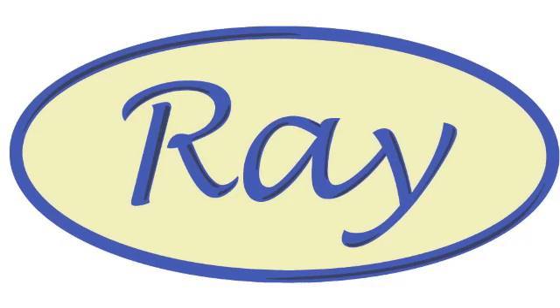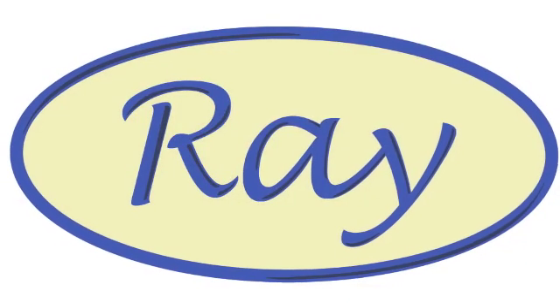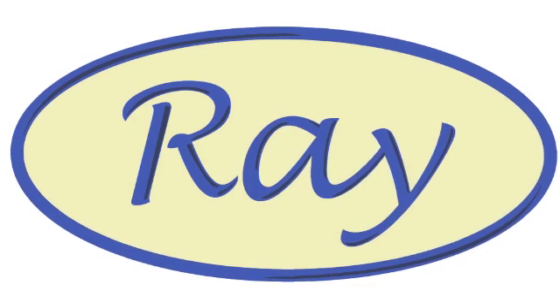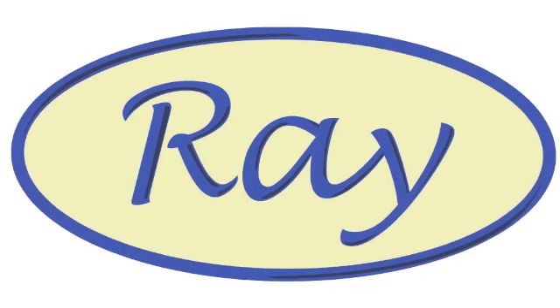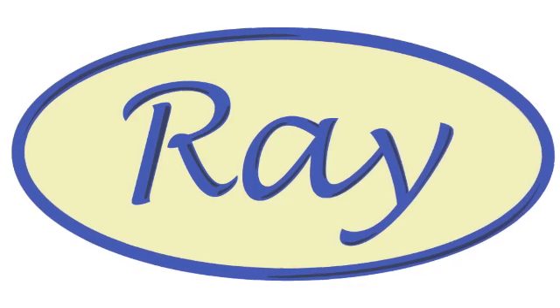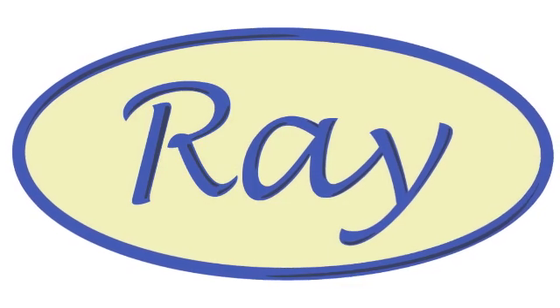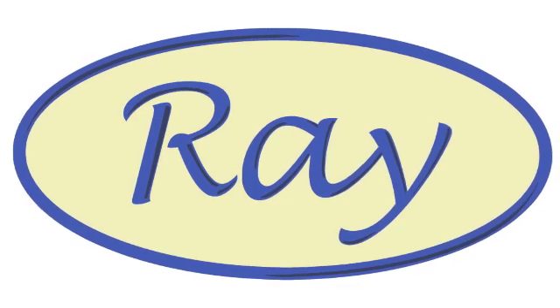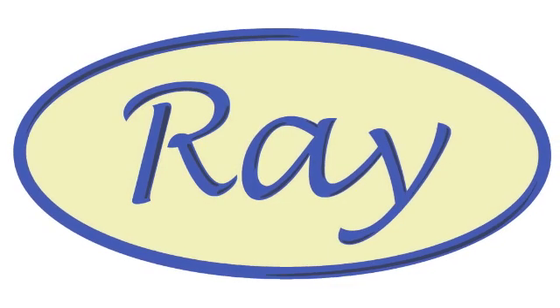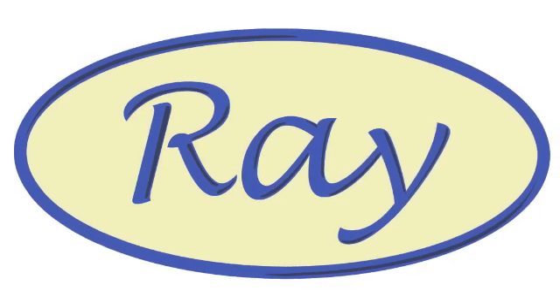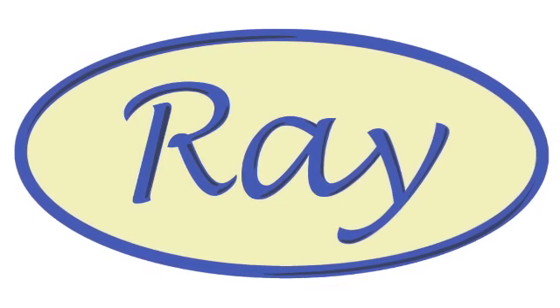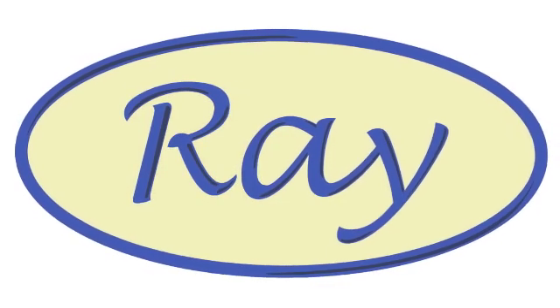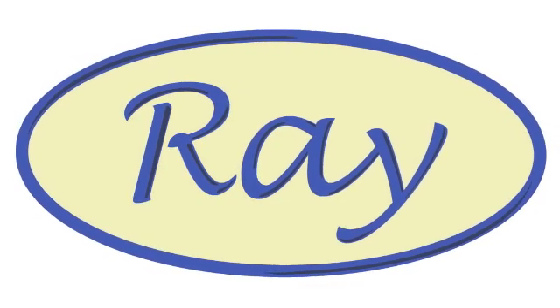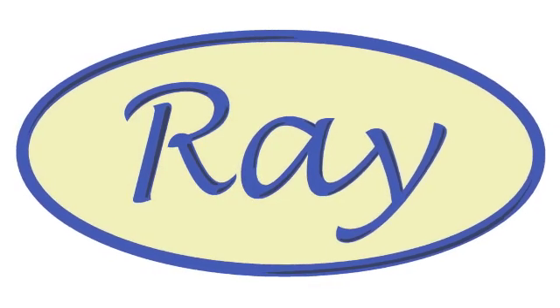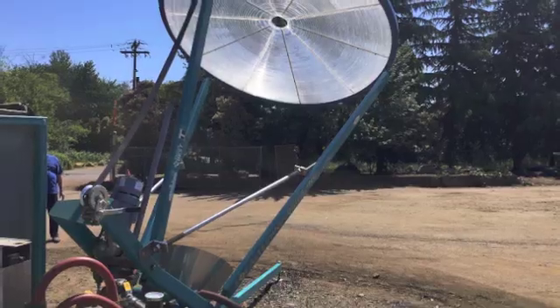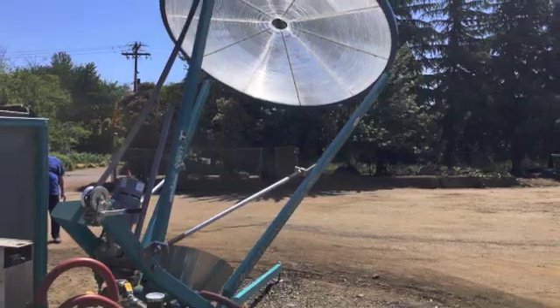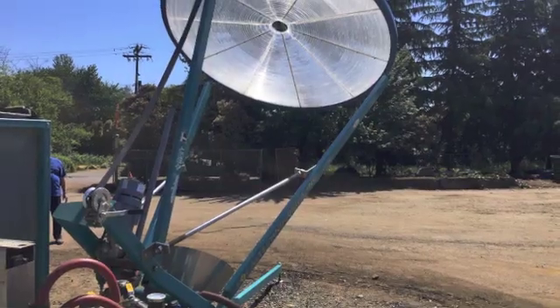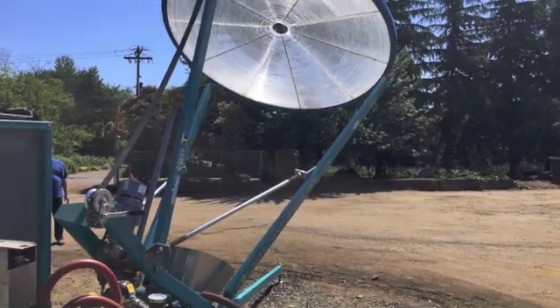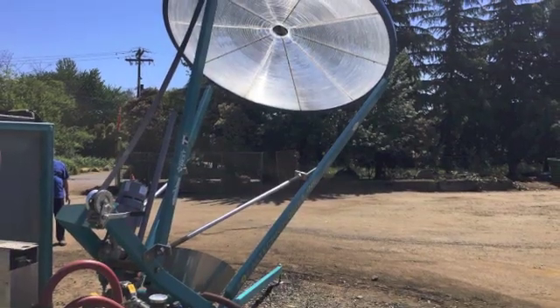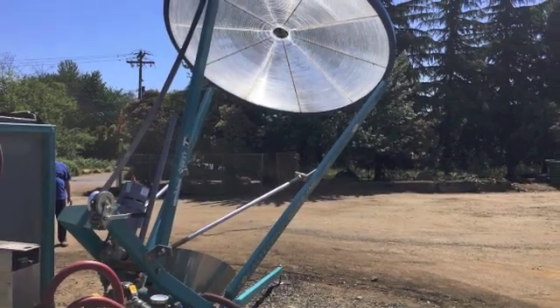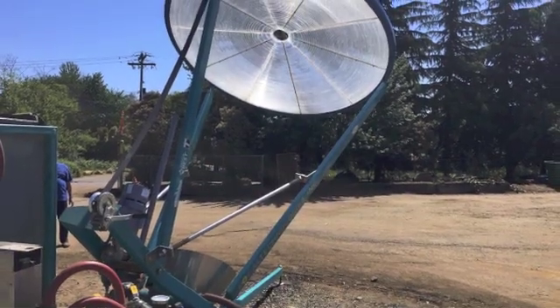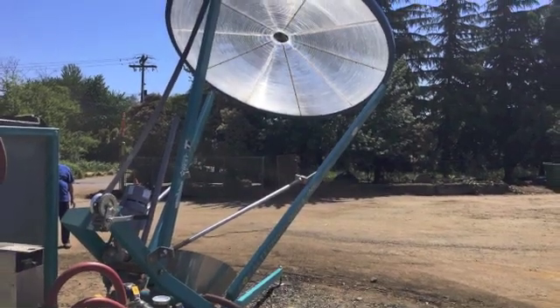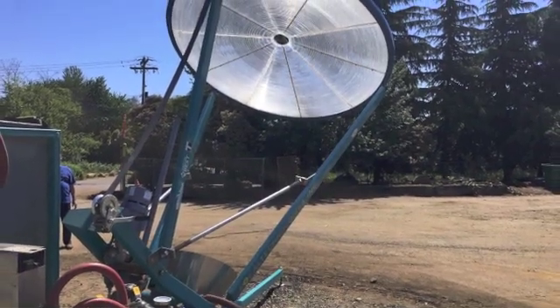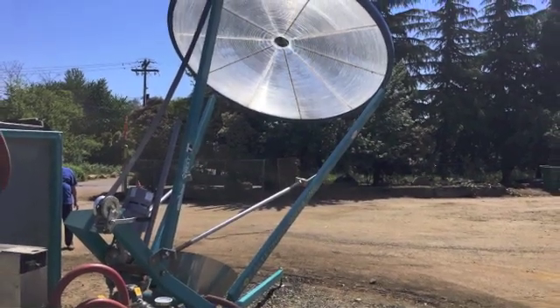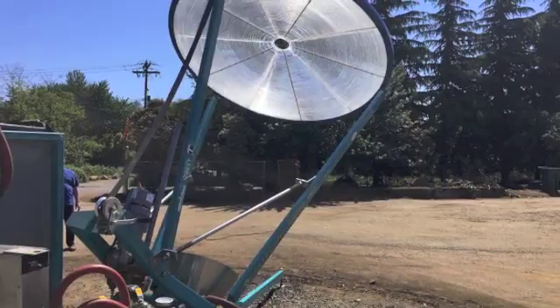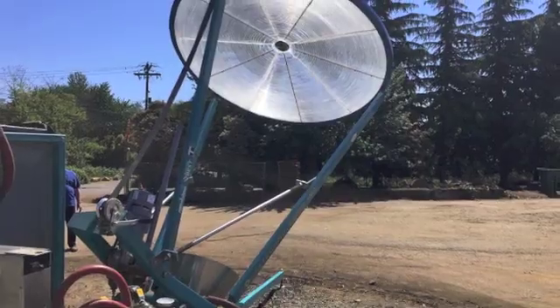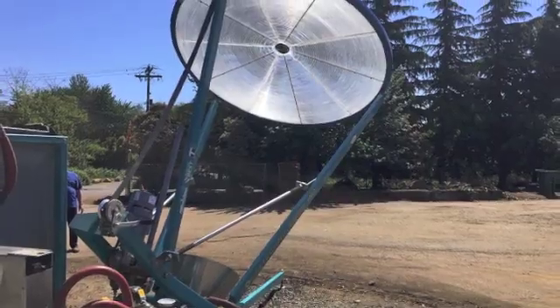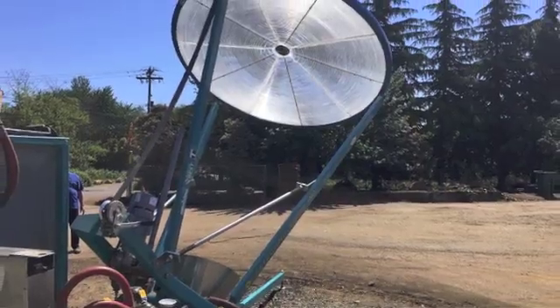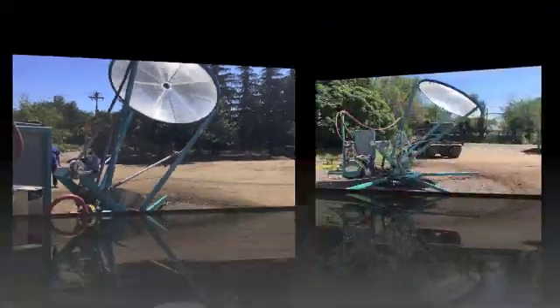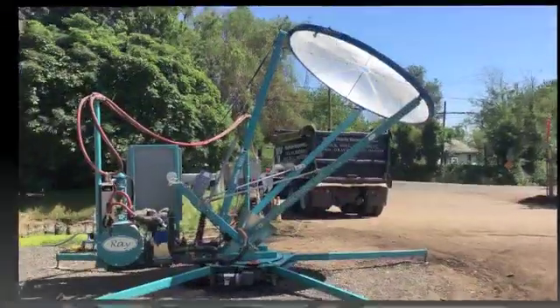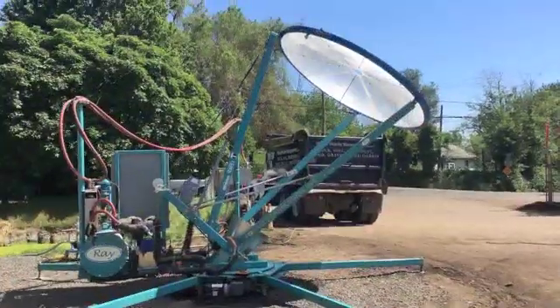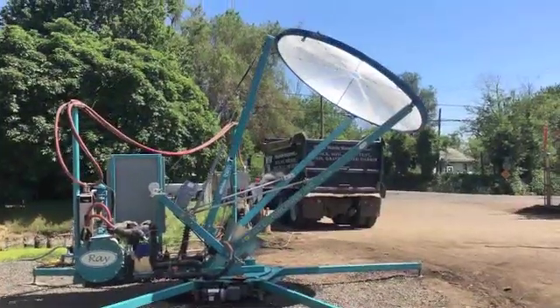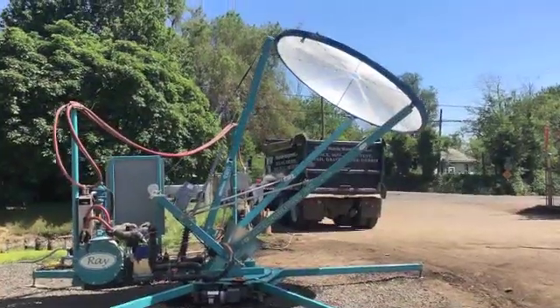Focal Technologies is pleased to introduce you to Ray, our patented system that uses the sun to clean water and soils.